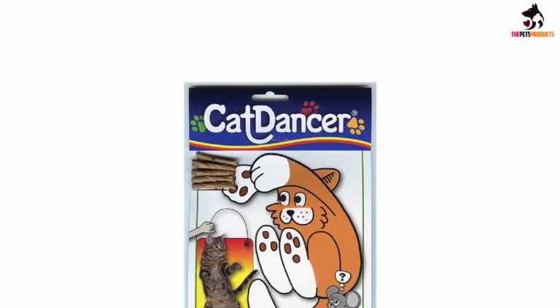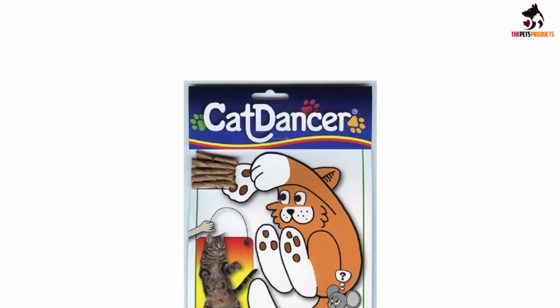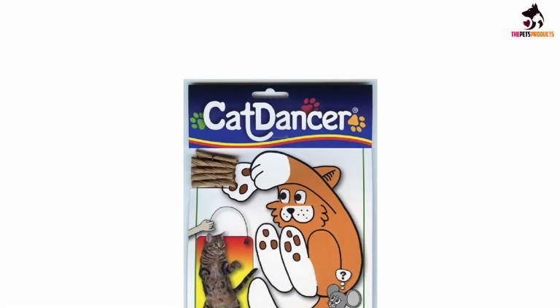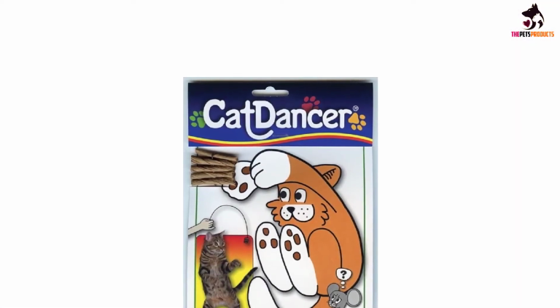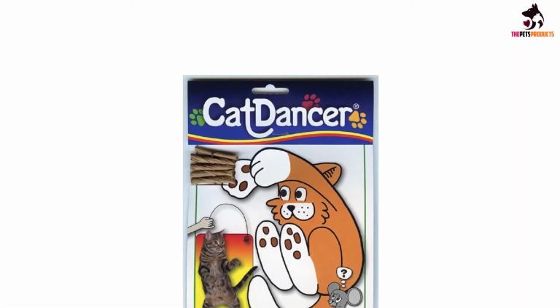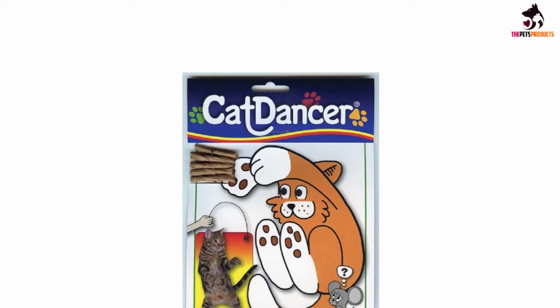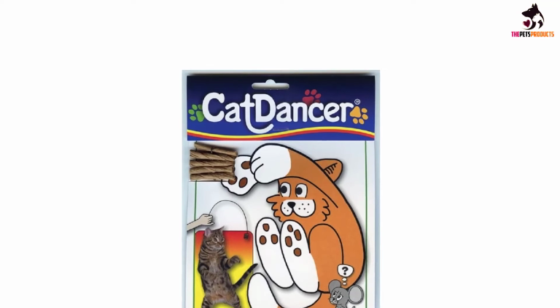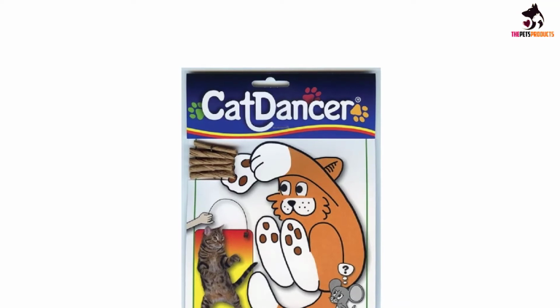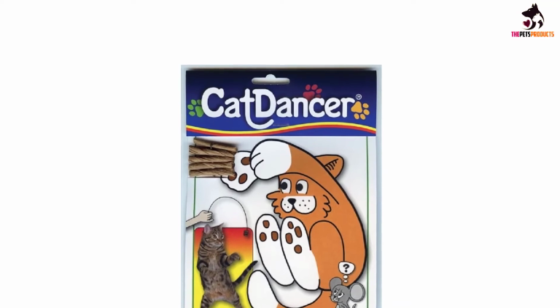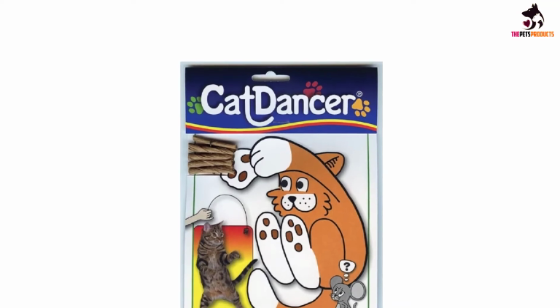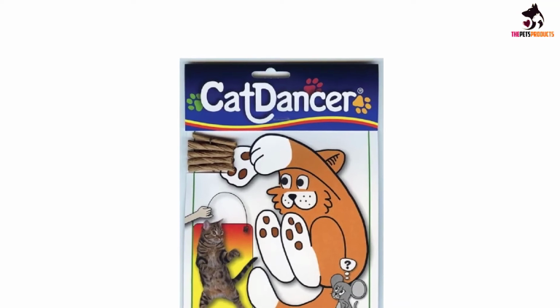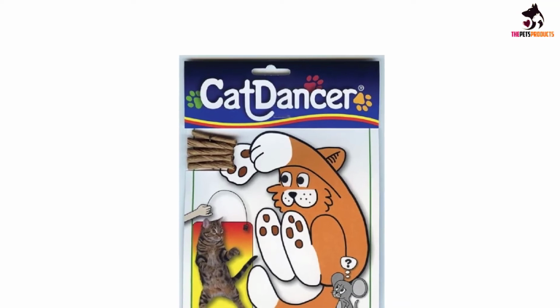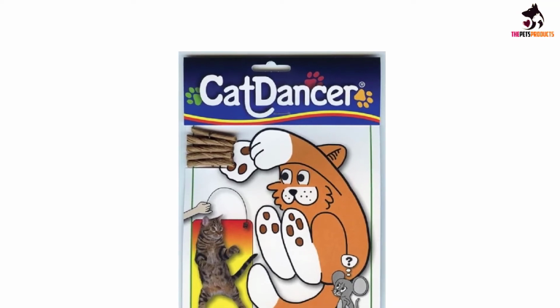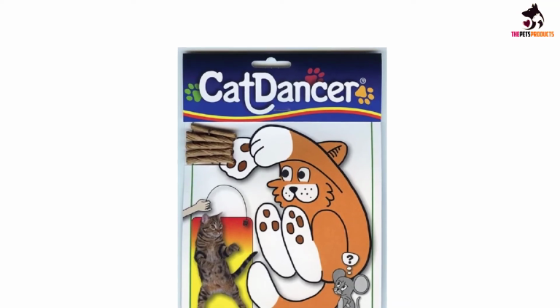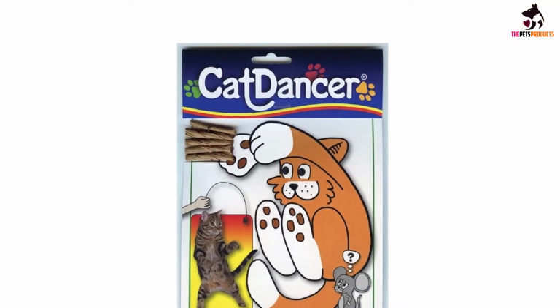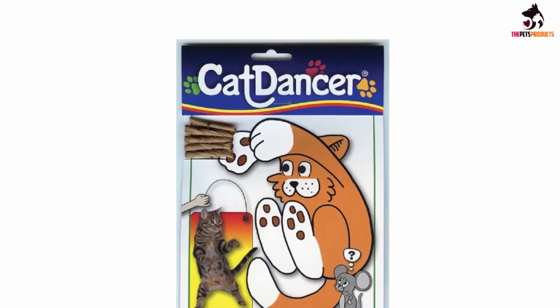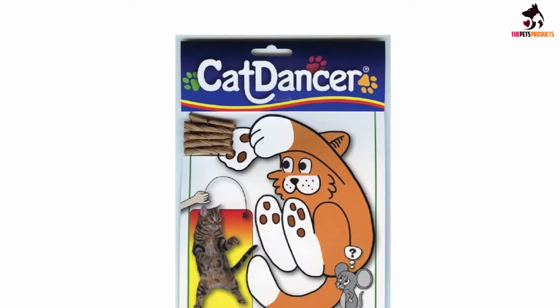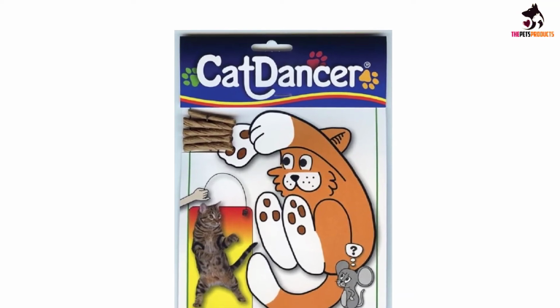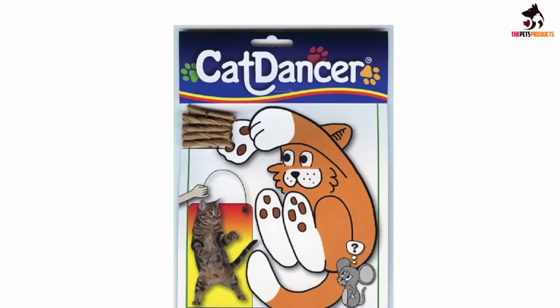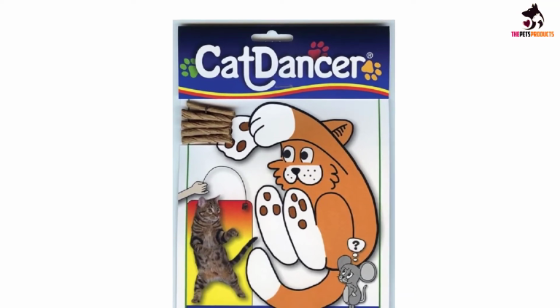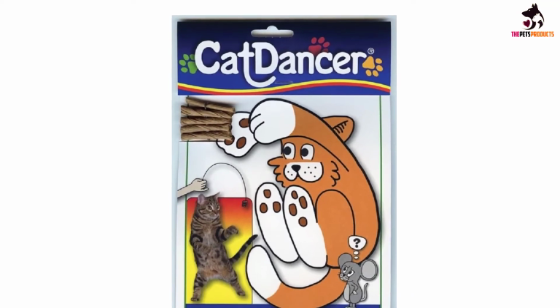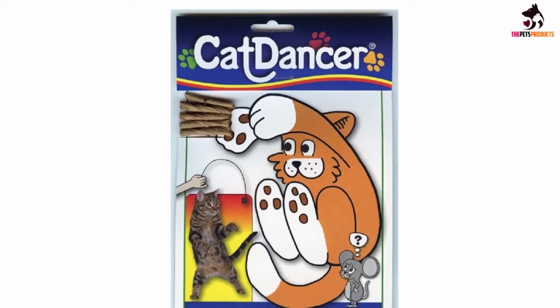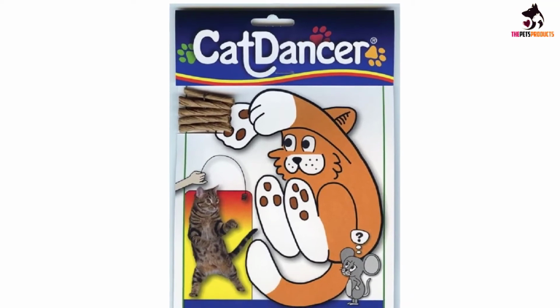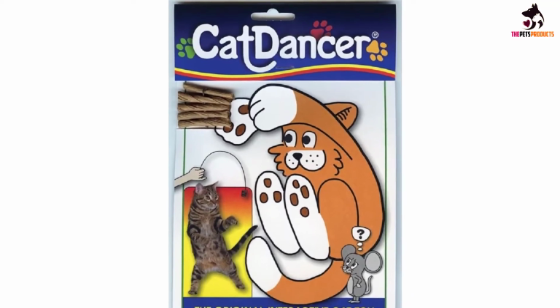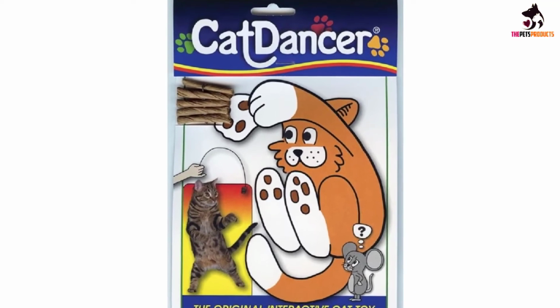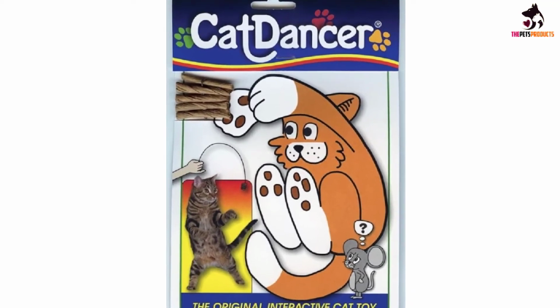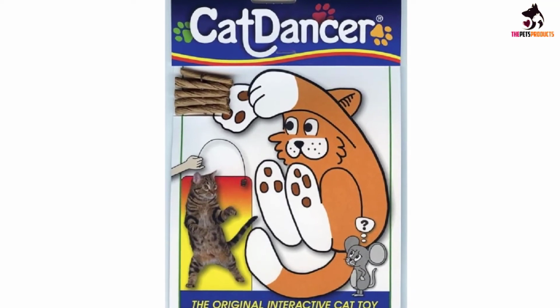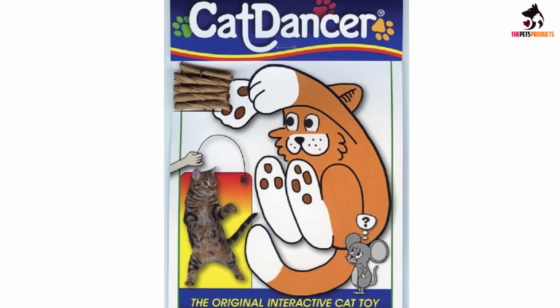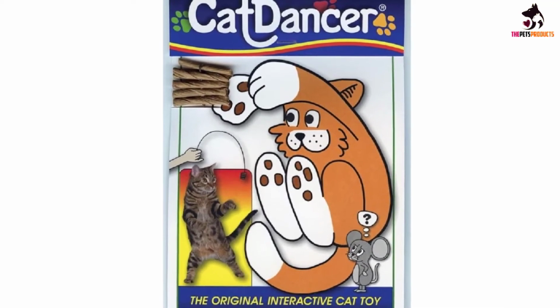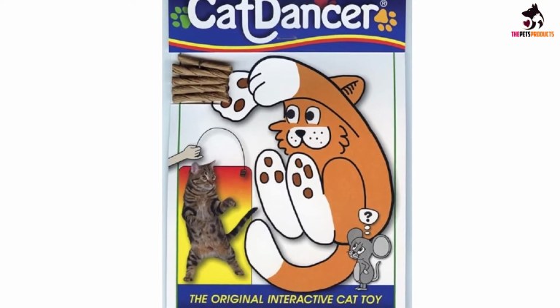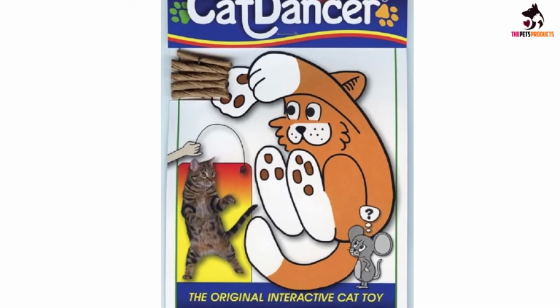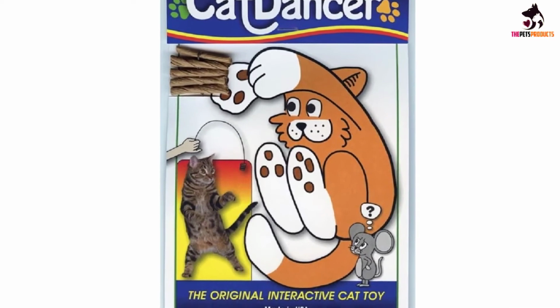Reviewers report that no other toy can get their cats to jump, run, and exert themselves to the point of panting.